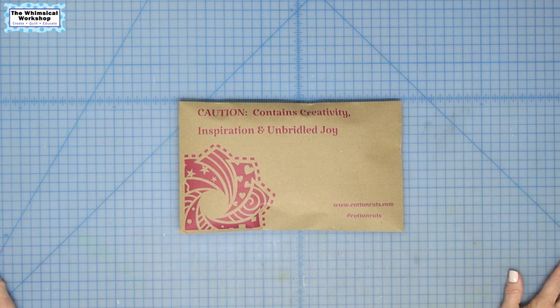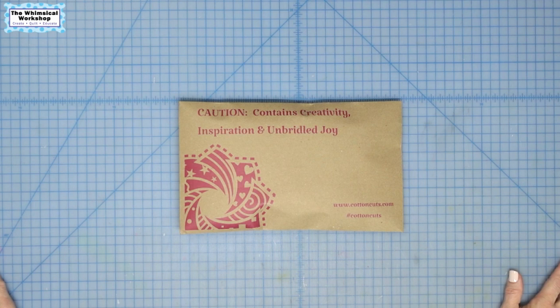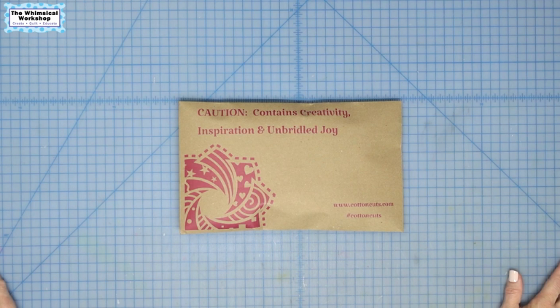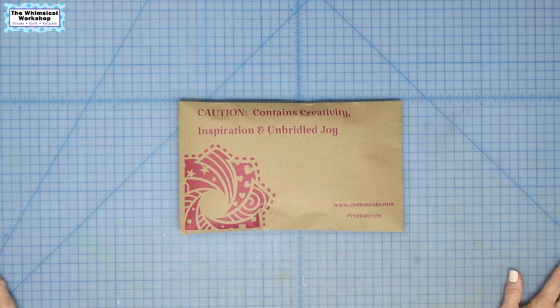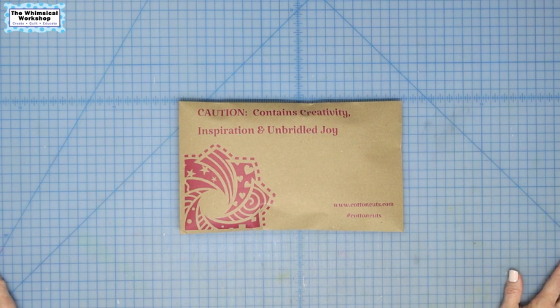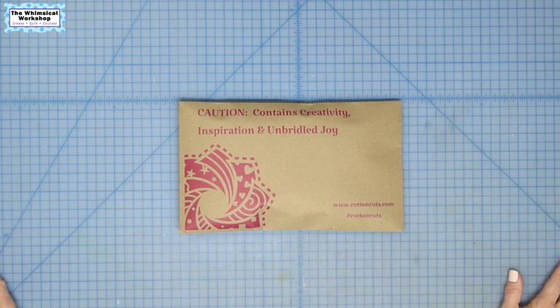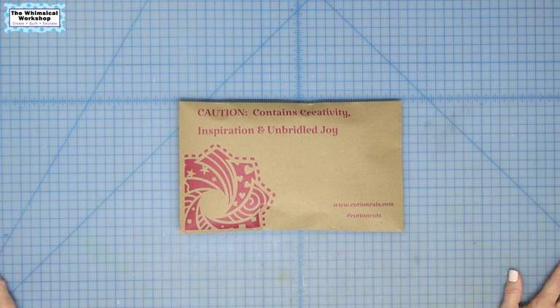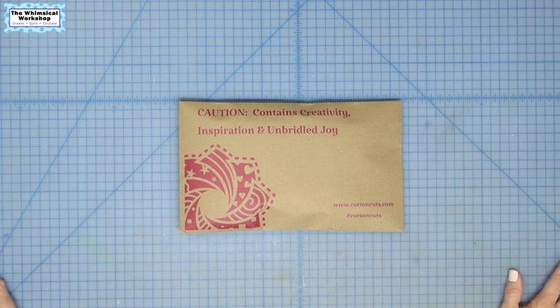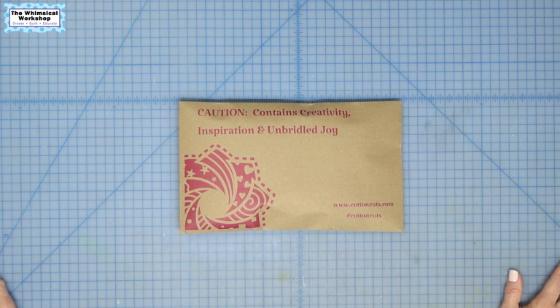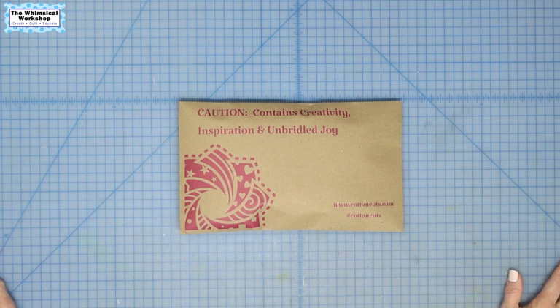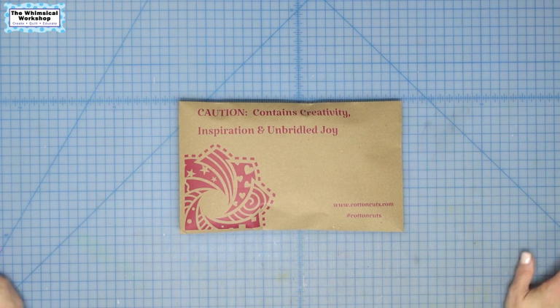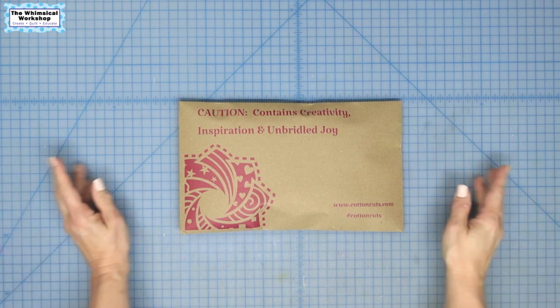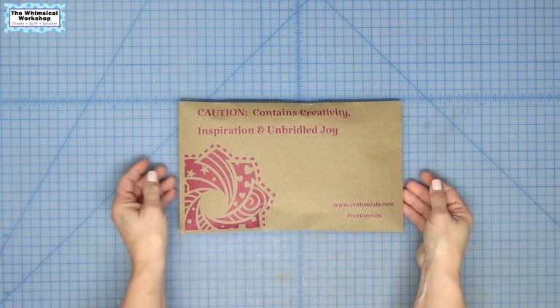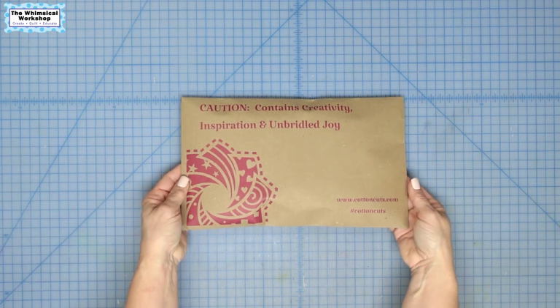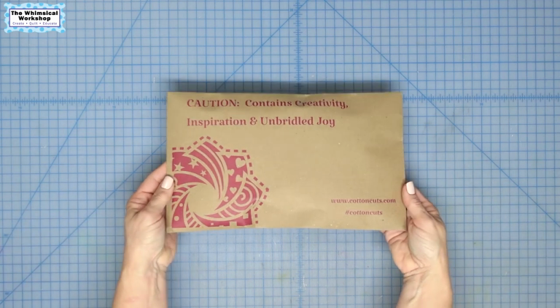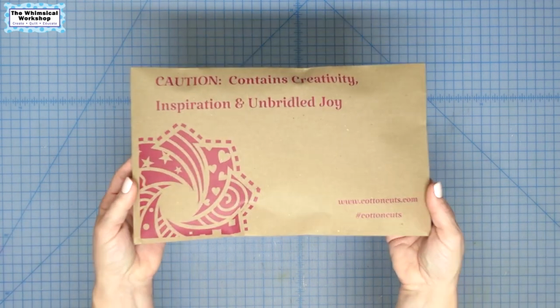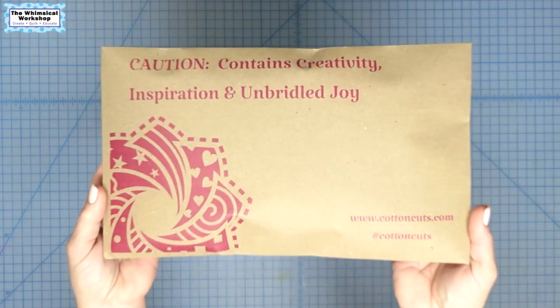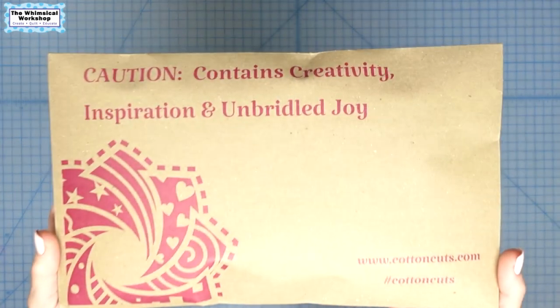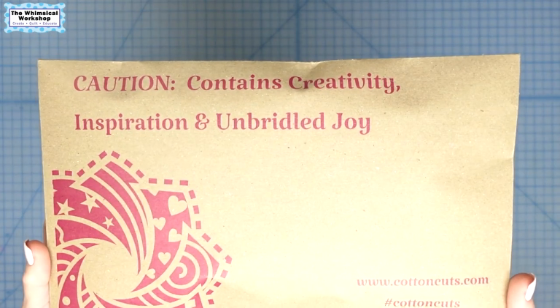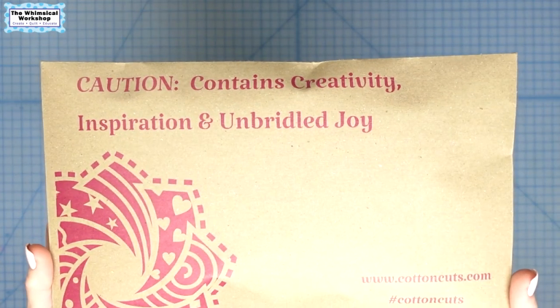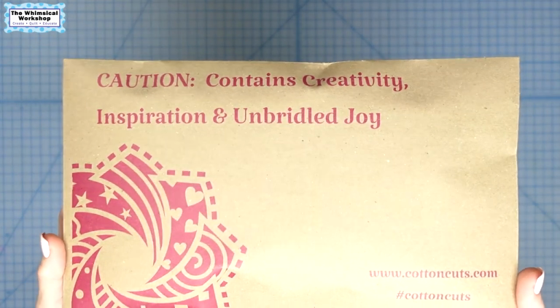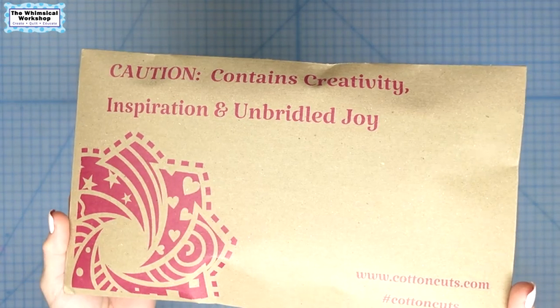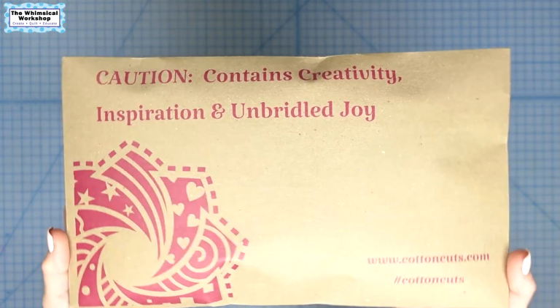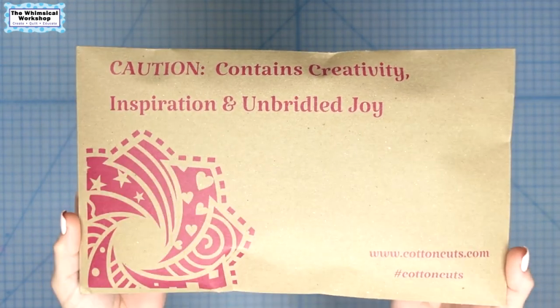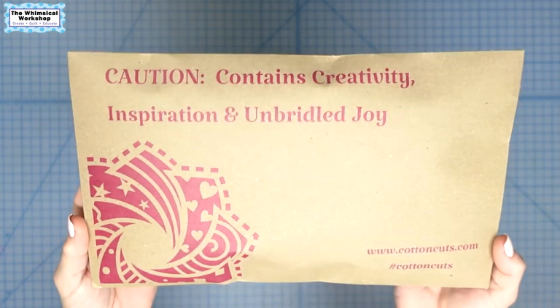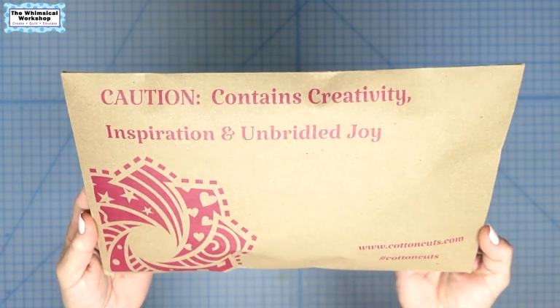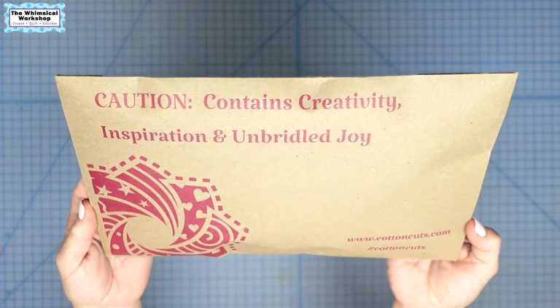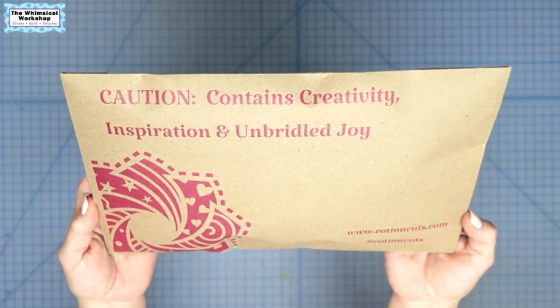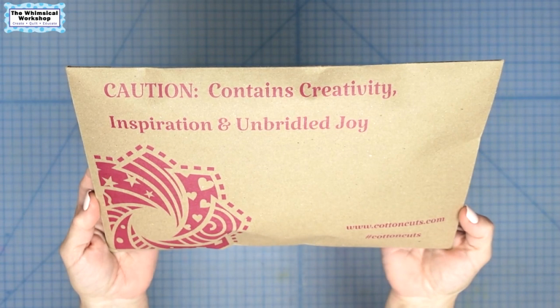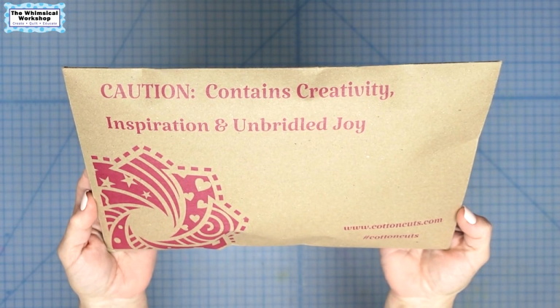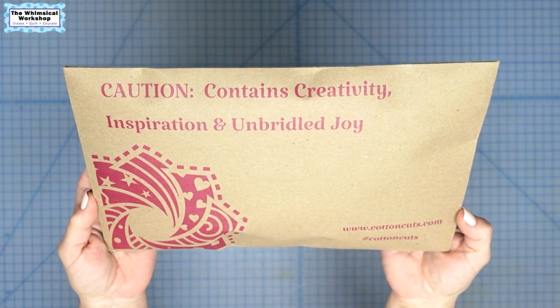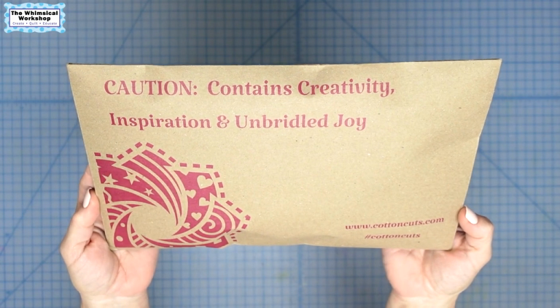Hey guys, welcome to the Whimsical Workshop. I have an exciting surprise to open today, so let's get started.